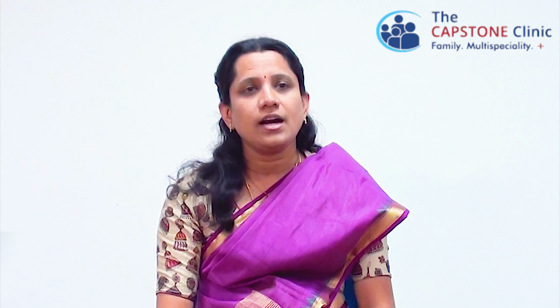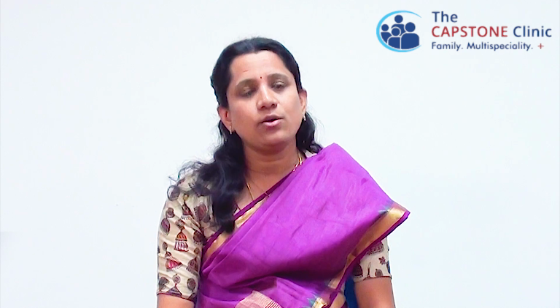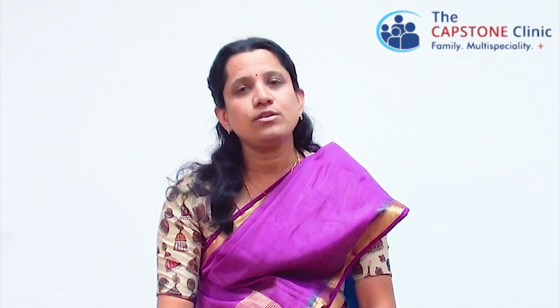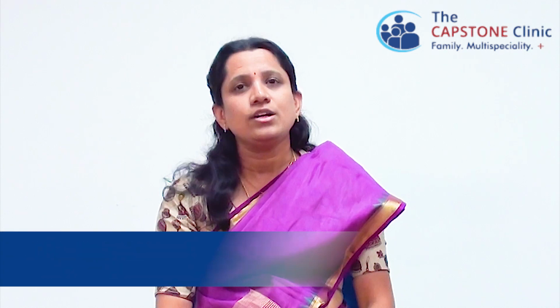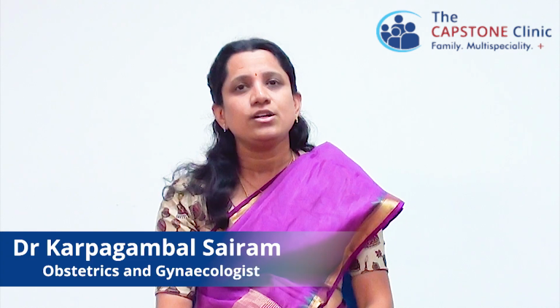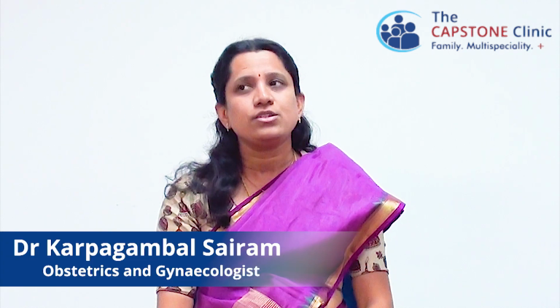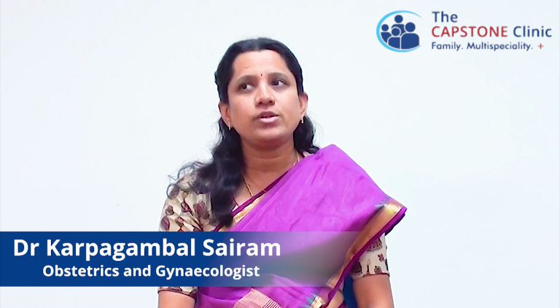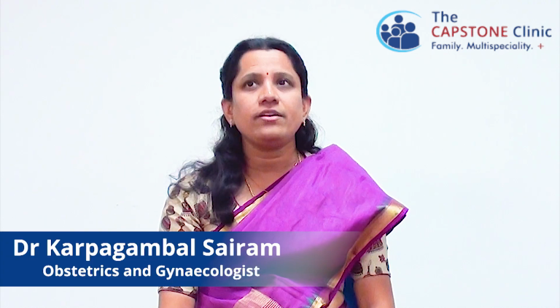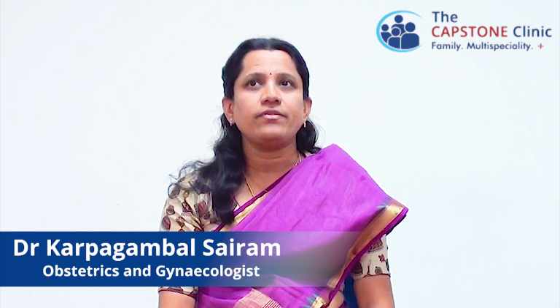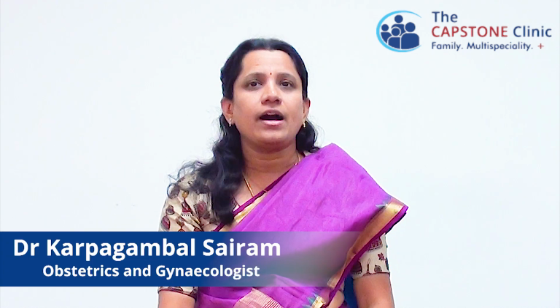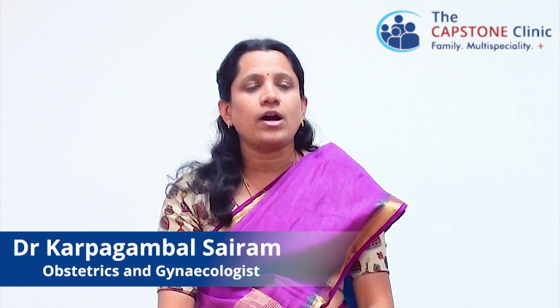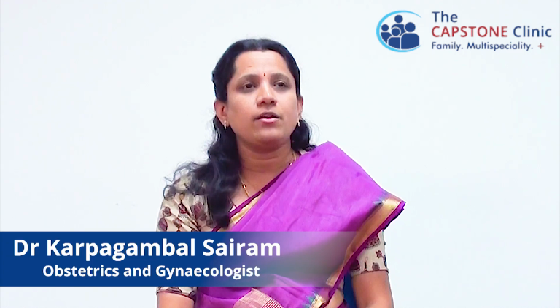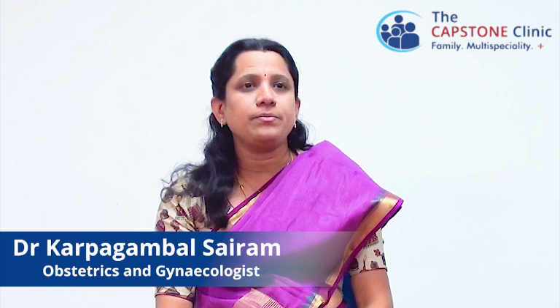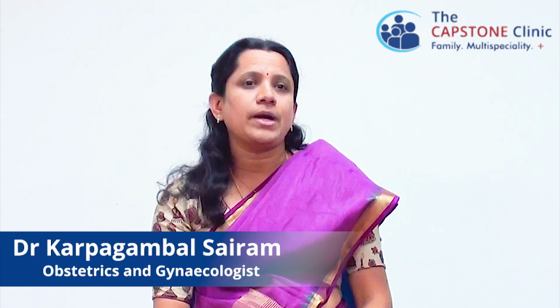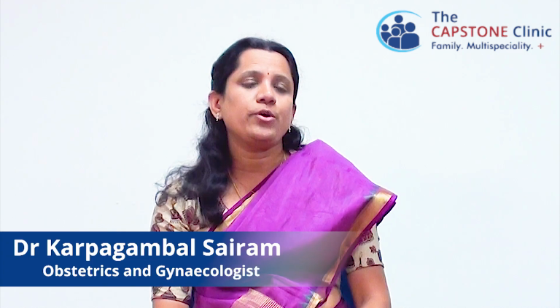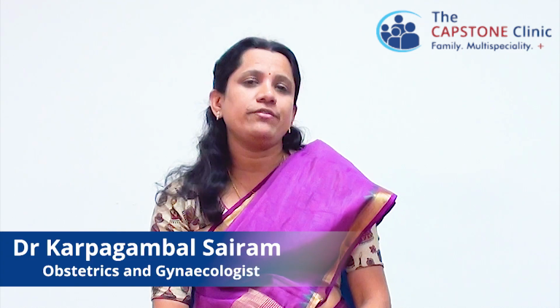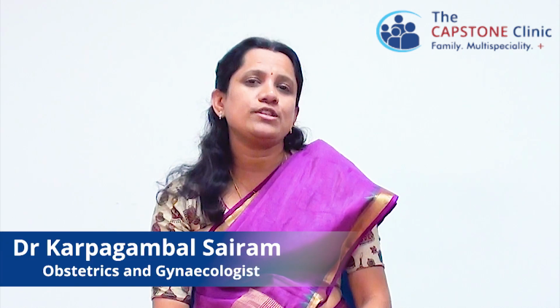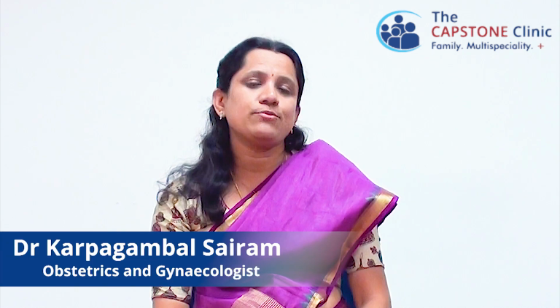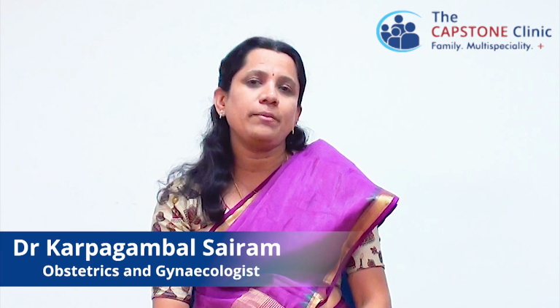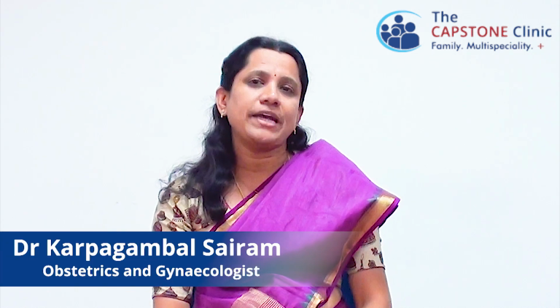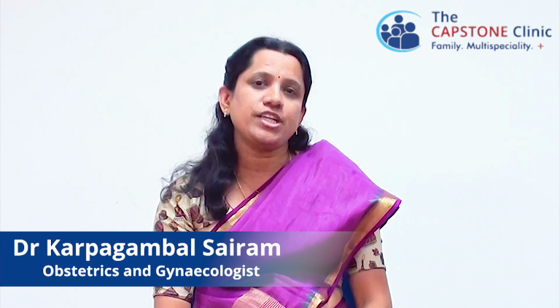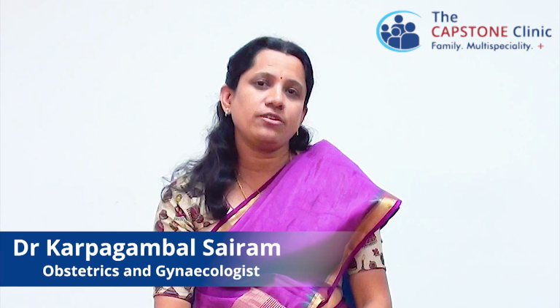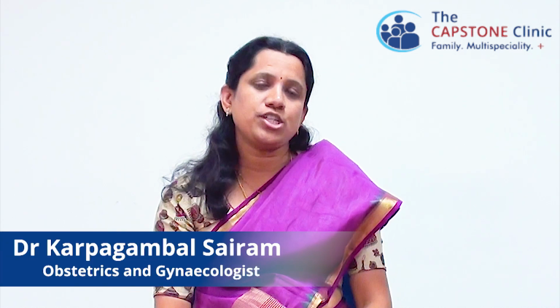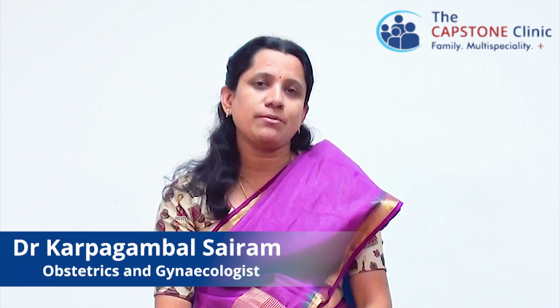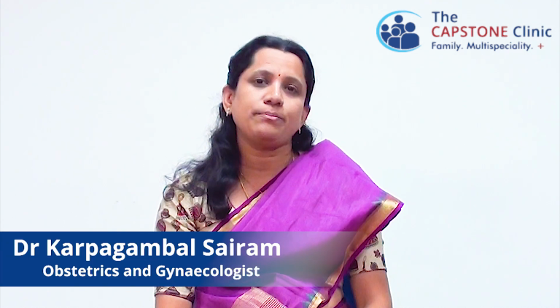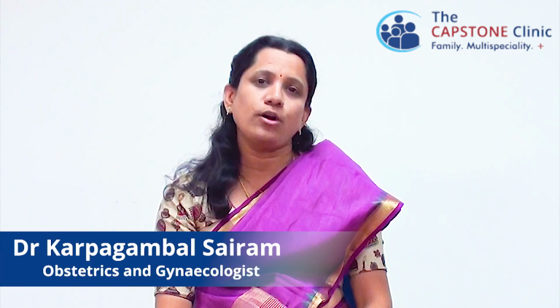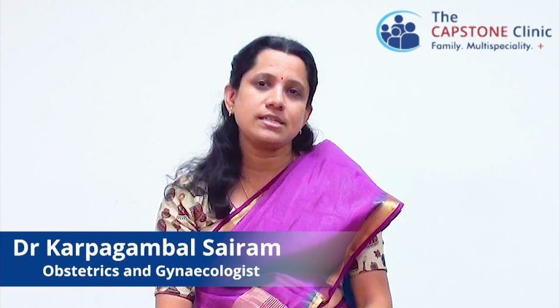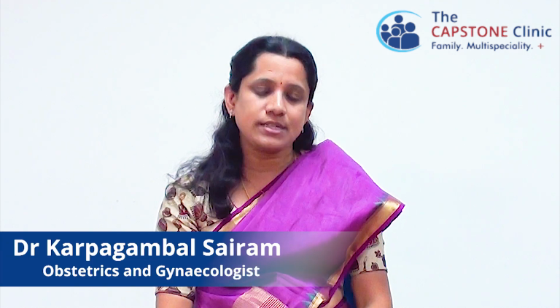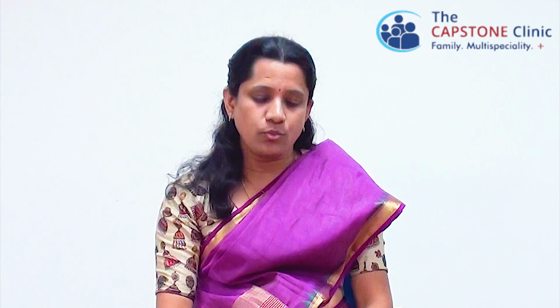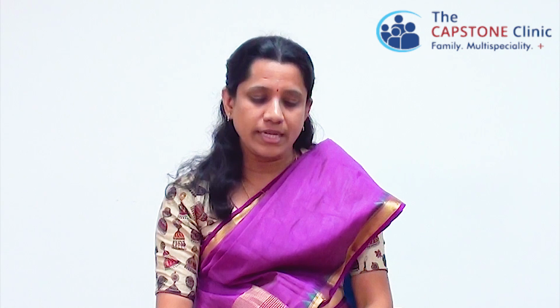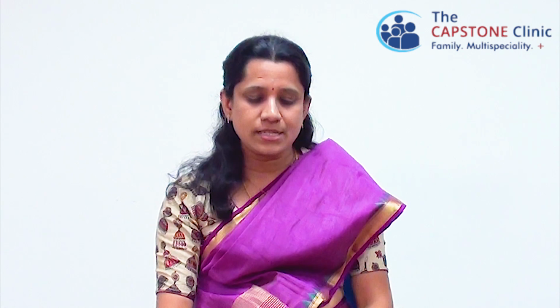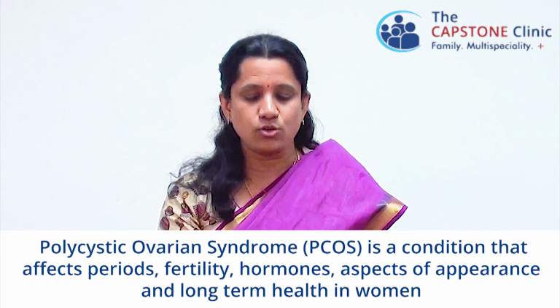Hello, today I'm going to give you a small patient information about polycystic ovarian syndrome.